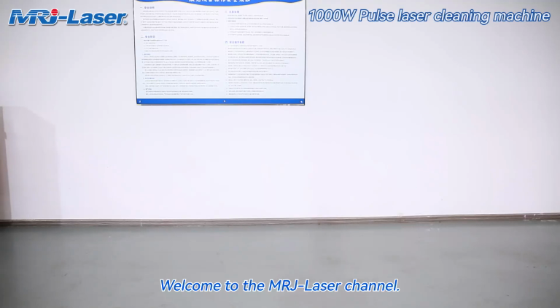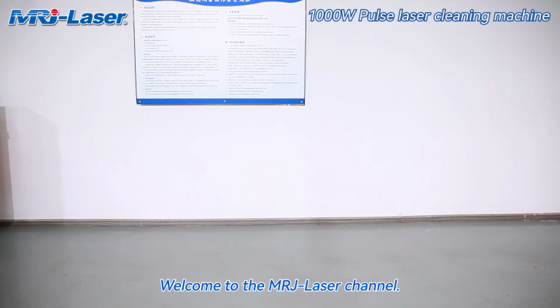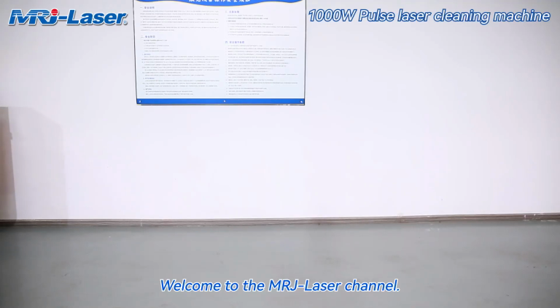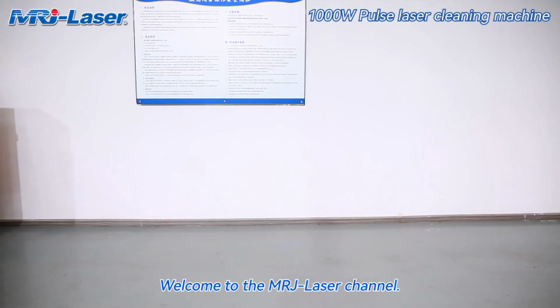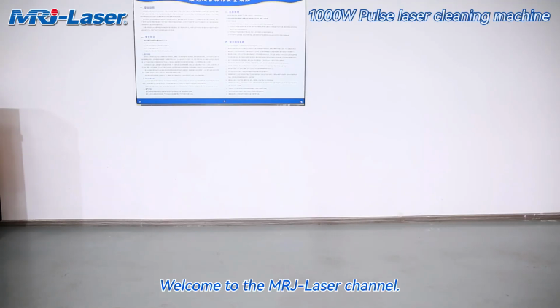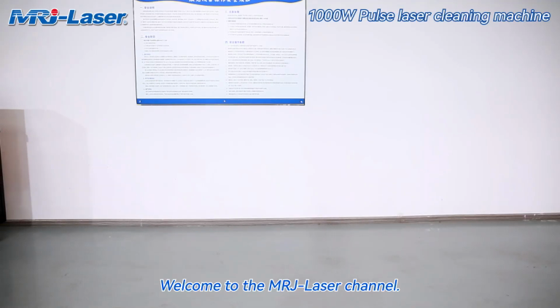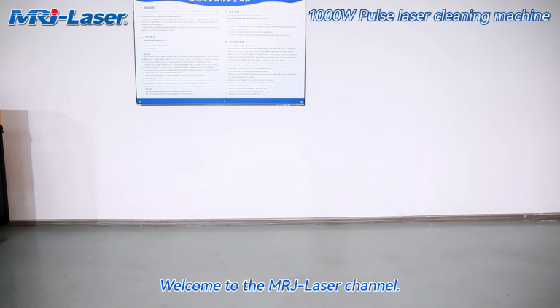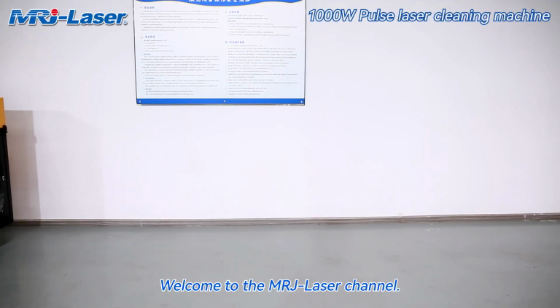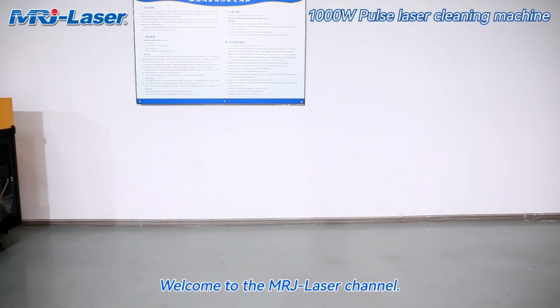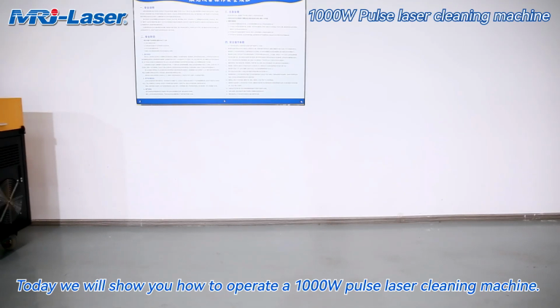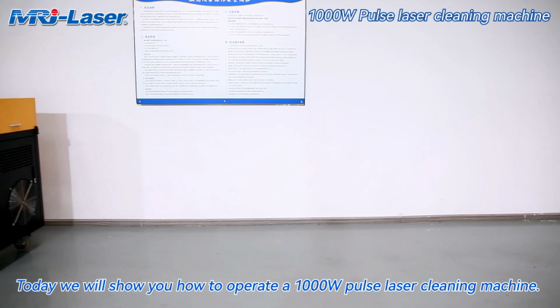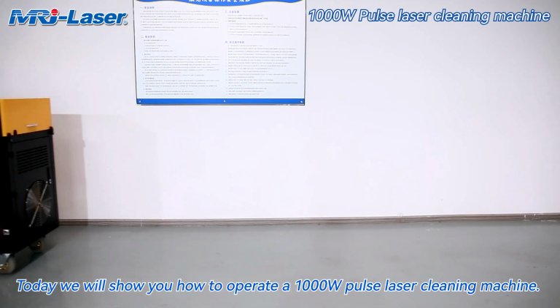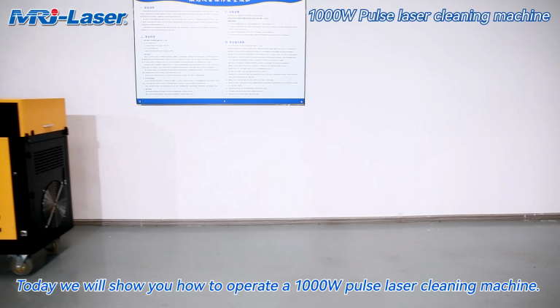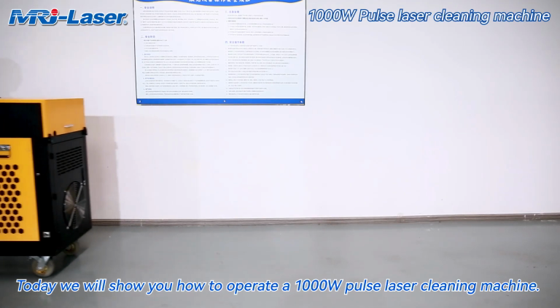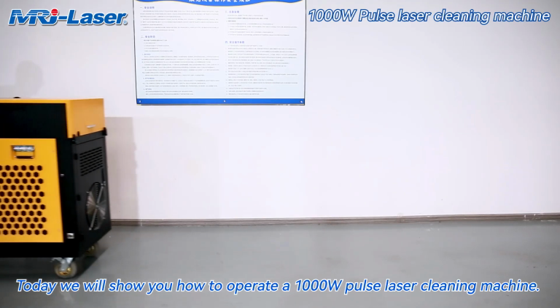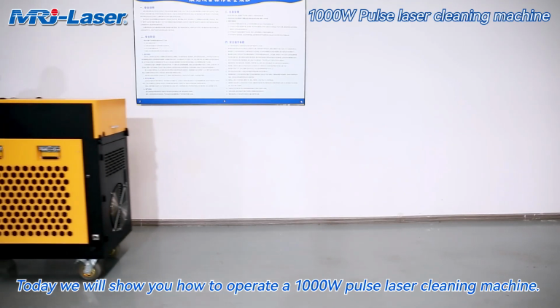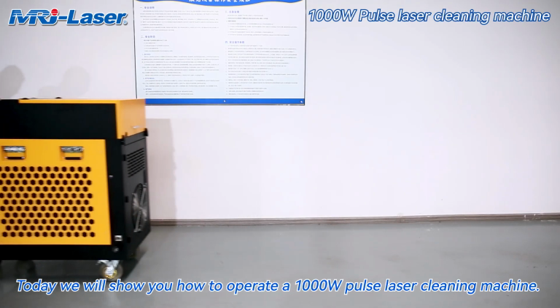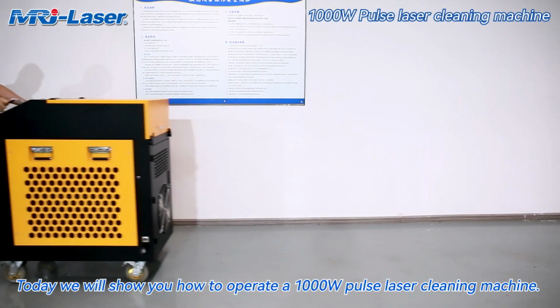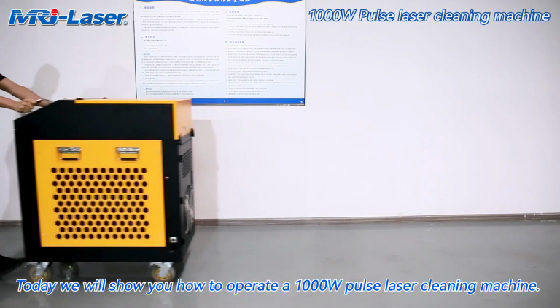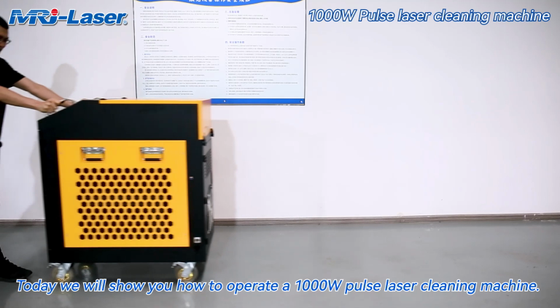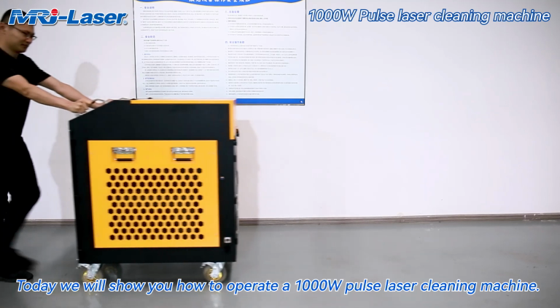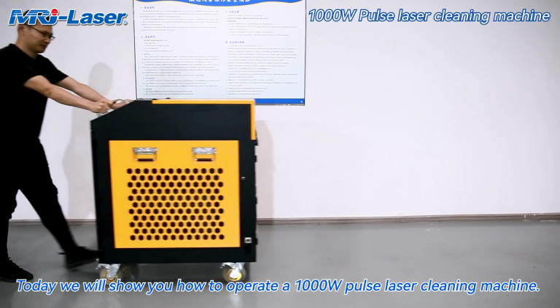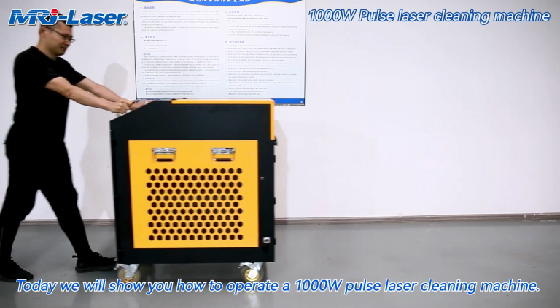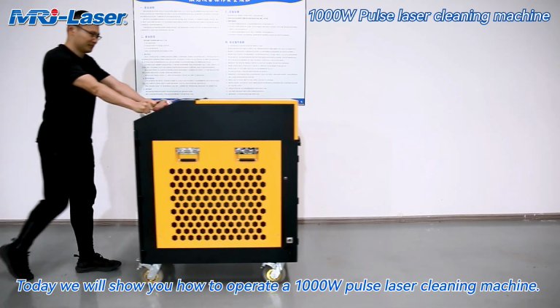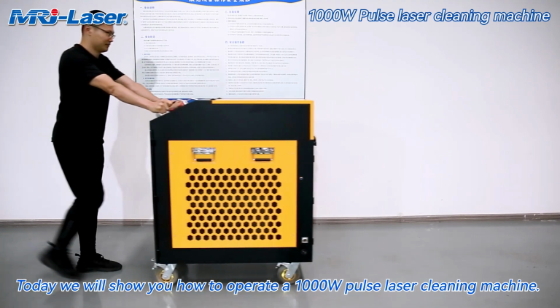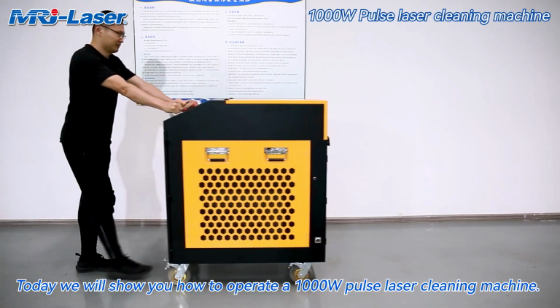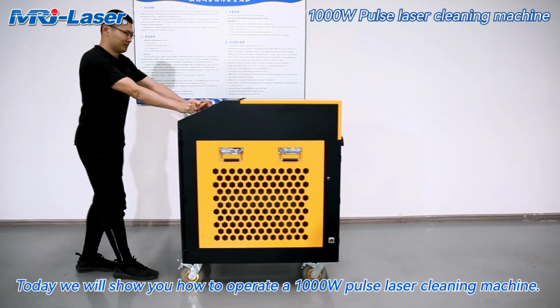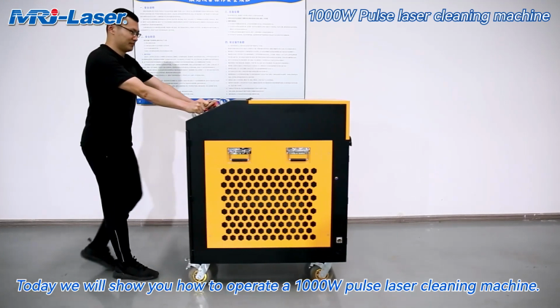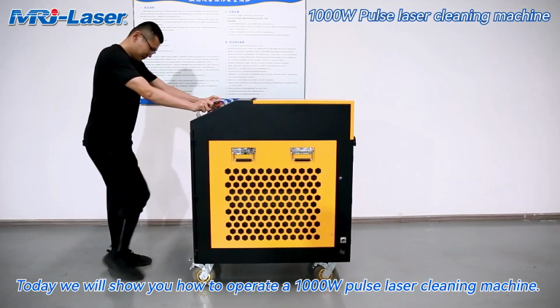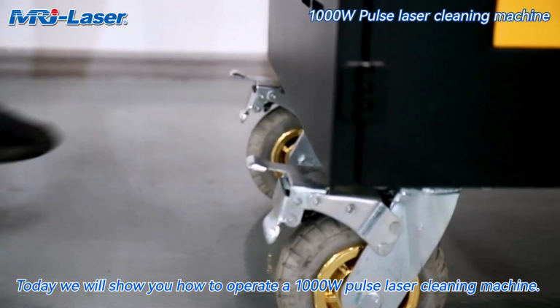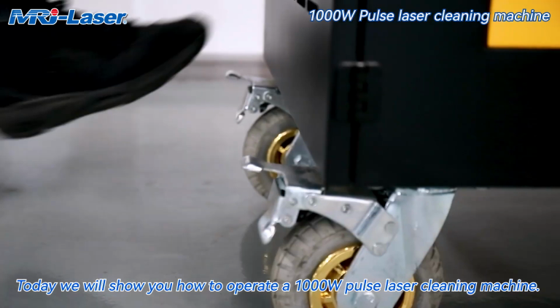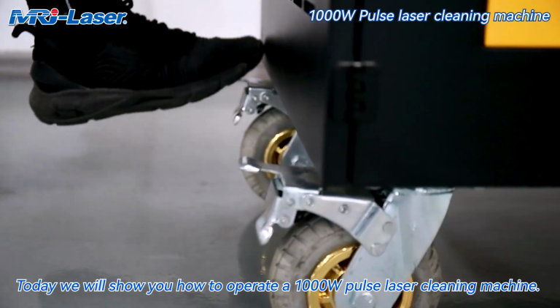Welcome to the Emerge Laser Channel. Today we will show you how to operate a 1000W Pulse Laser Cleaning Machine.